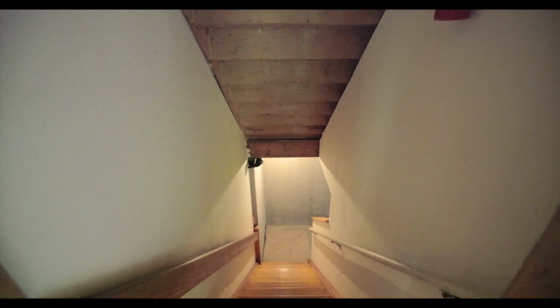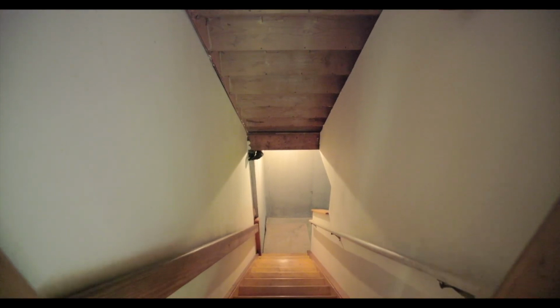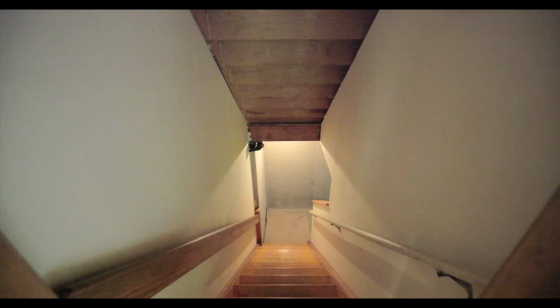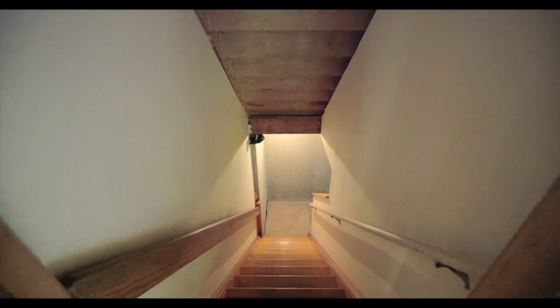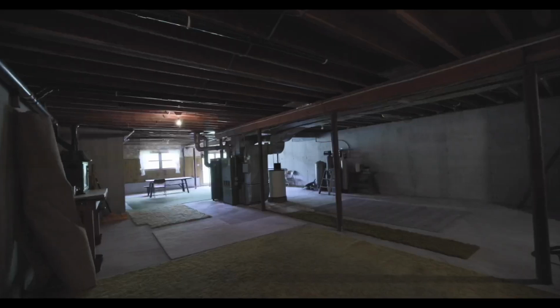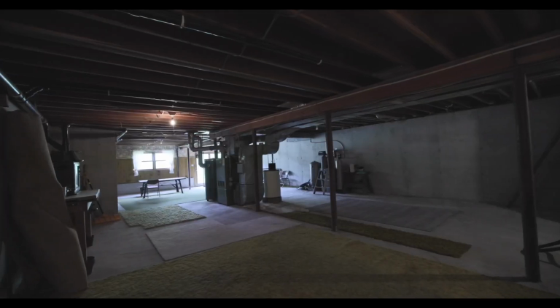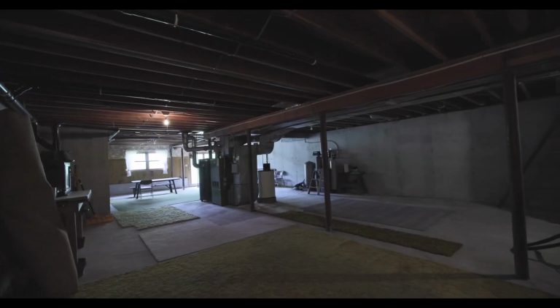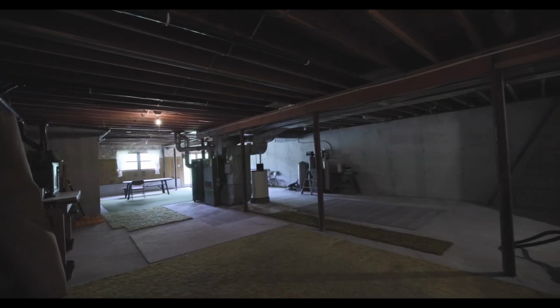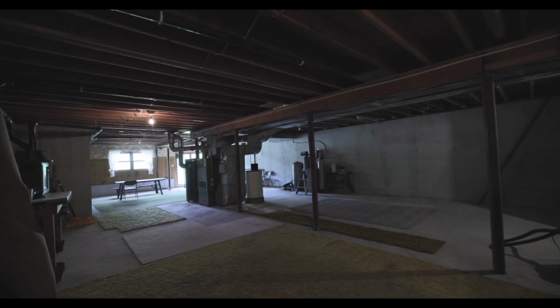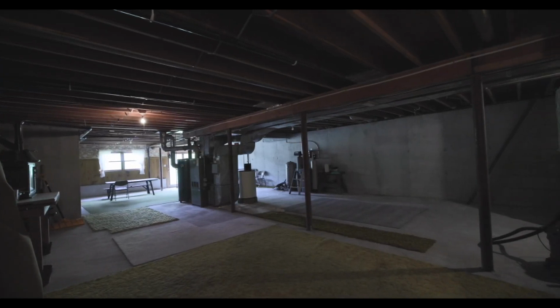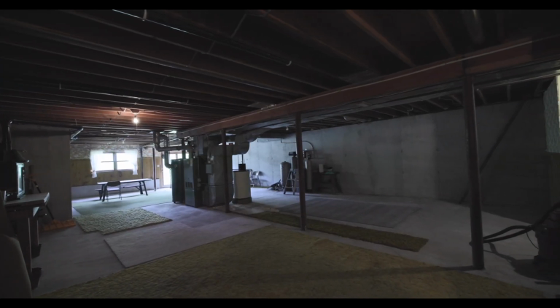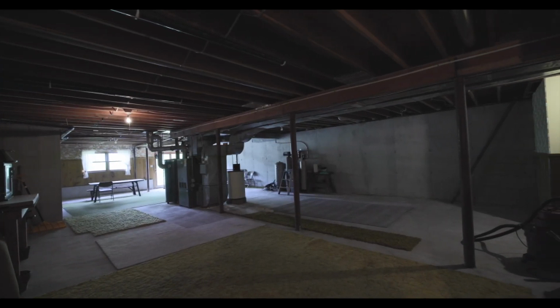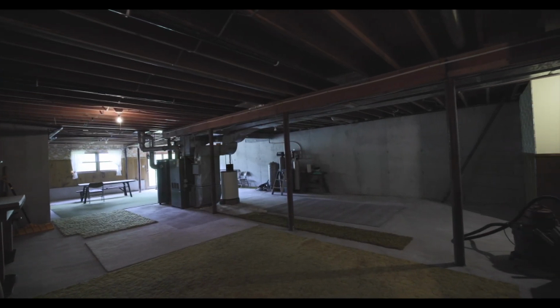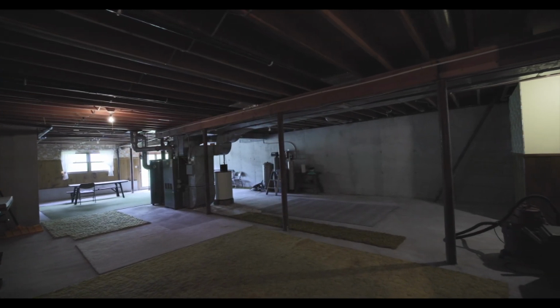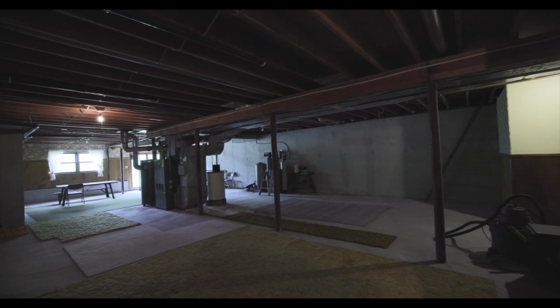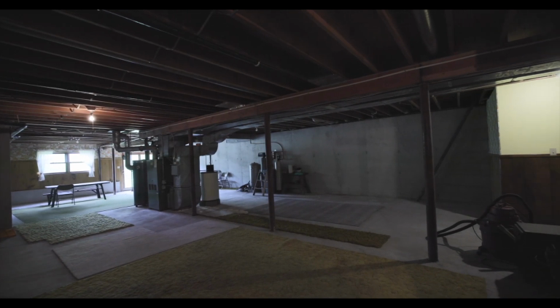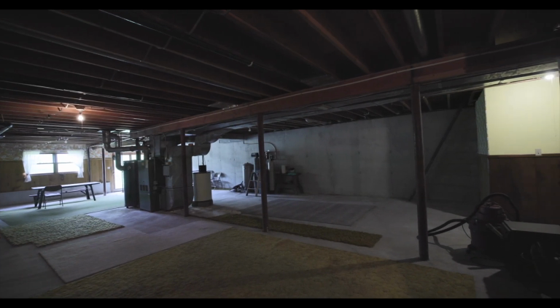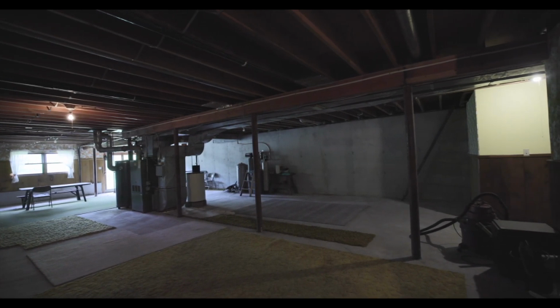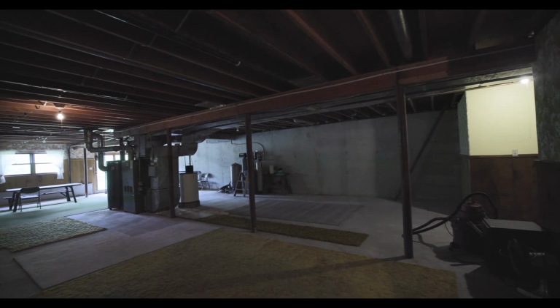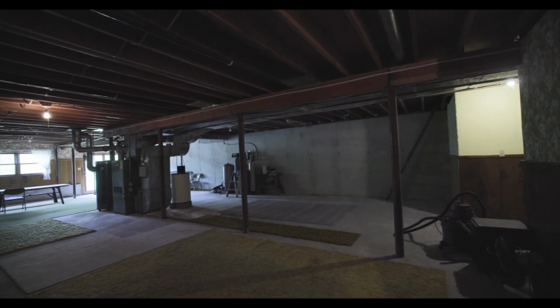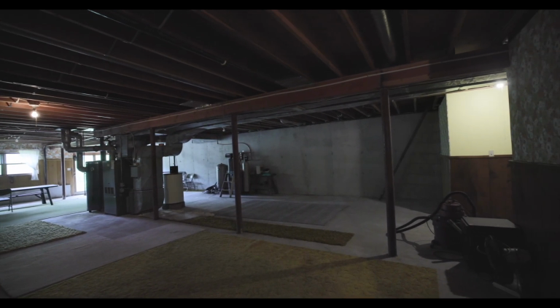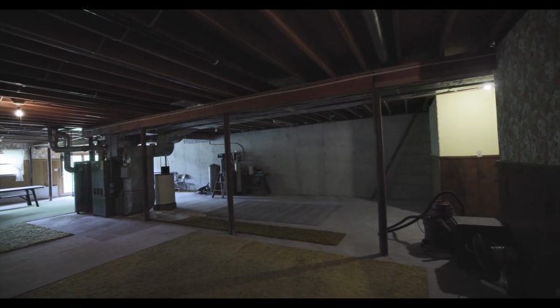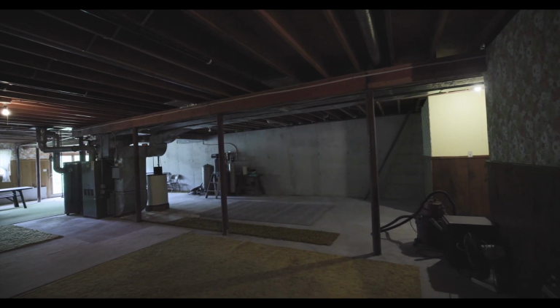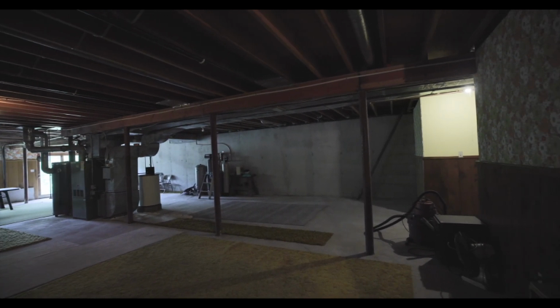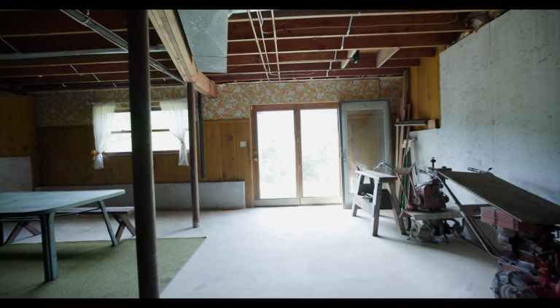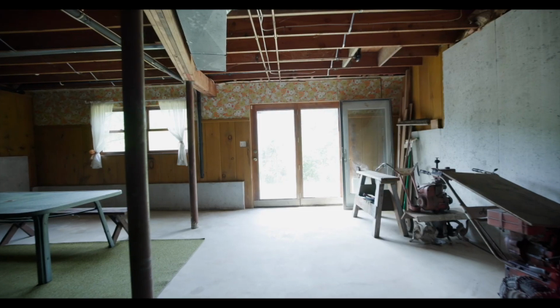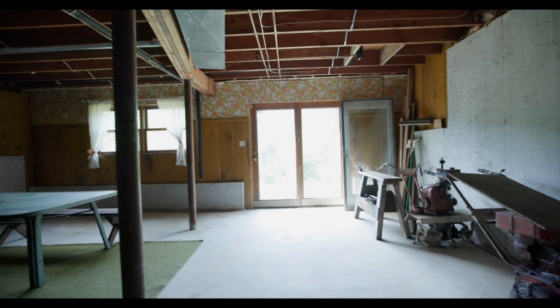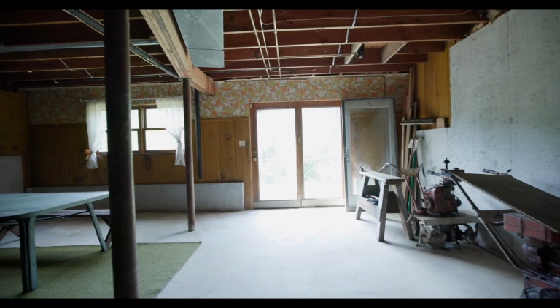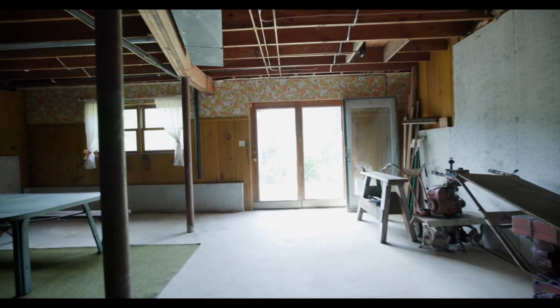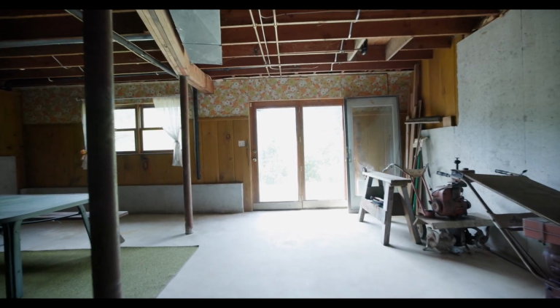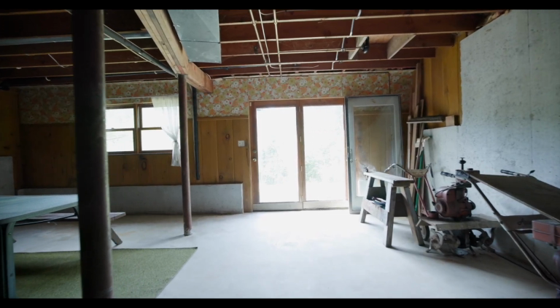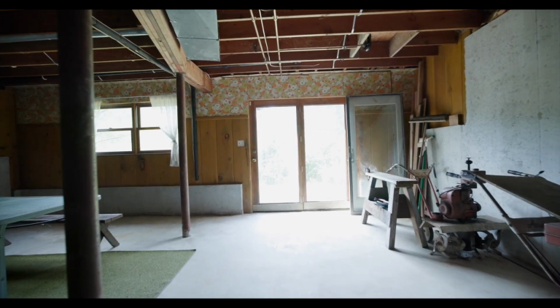The basement area is massive with a walkout for anyone who wants to finish it in the future.